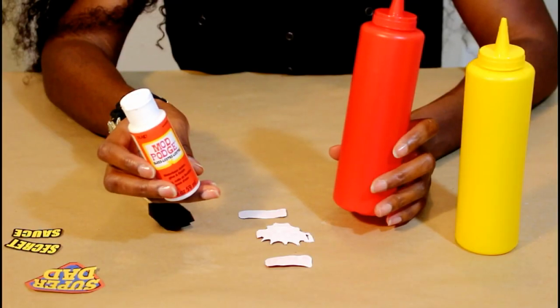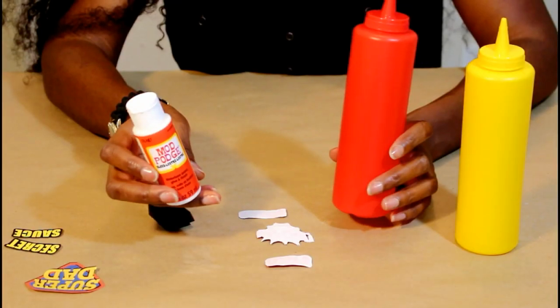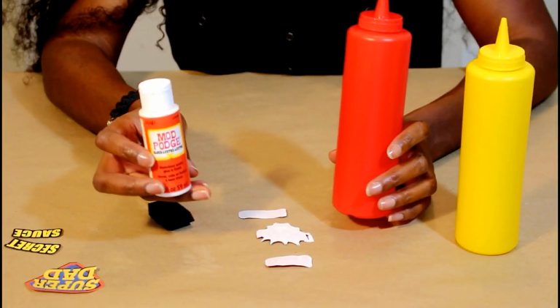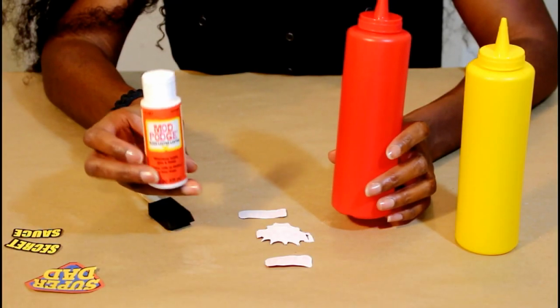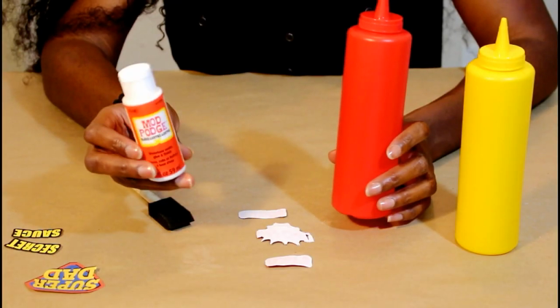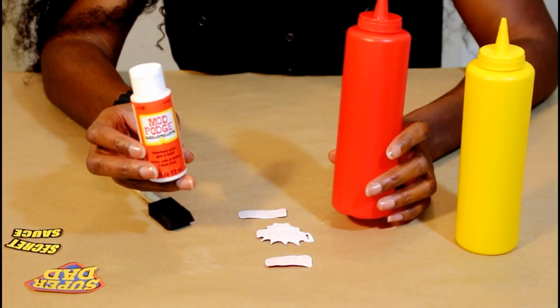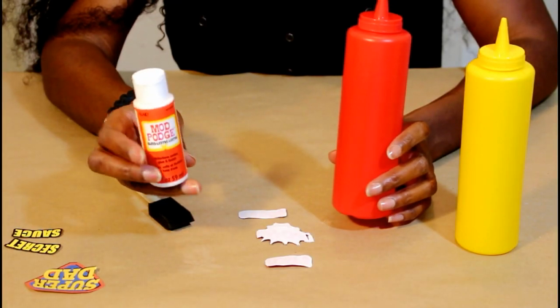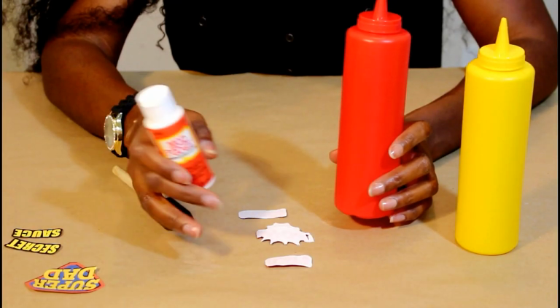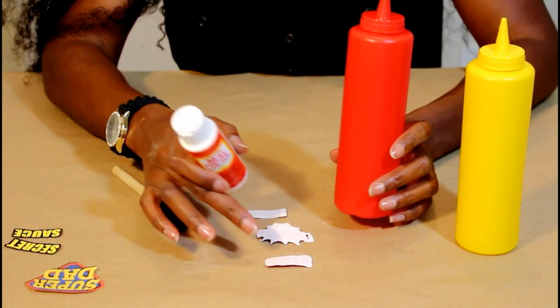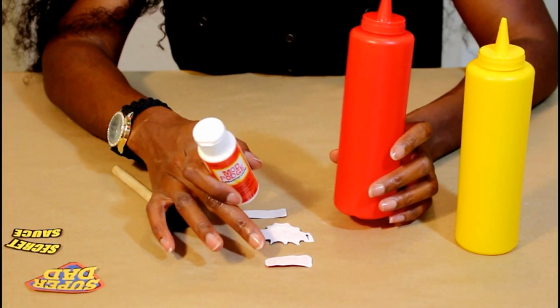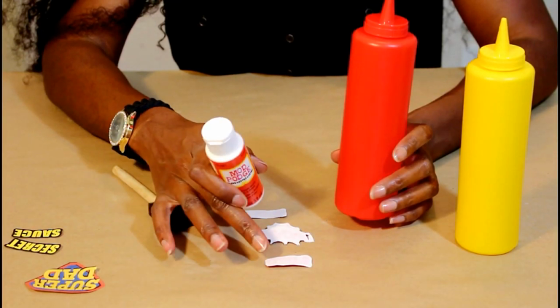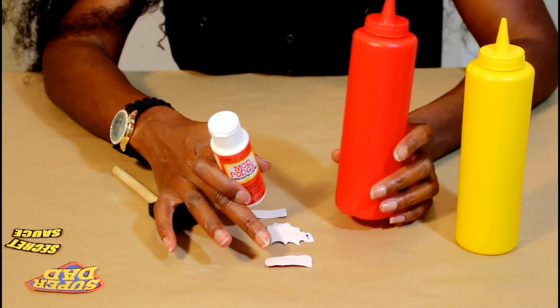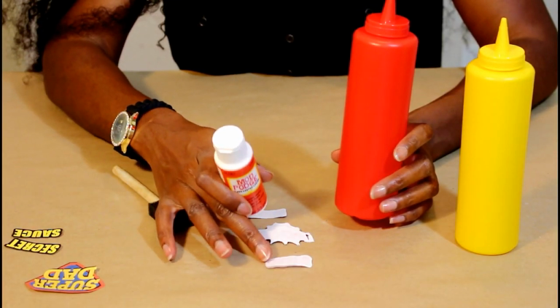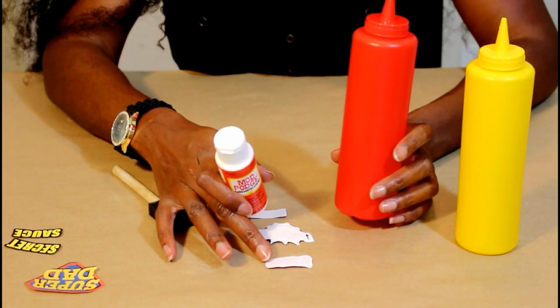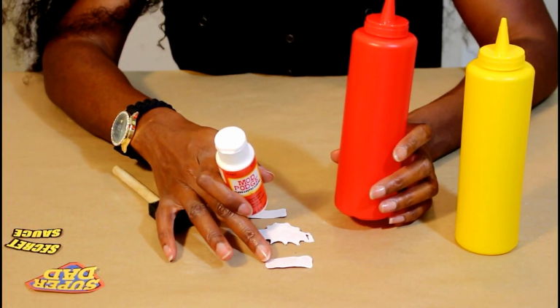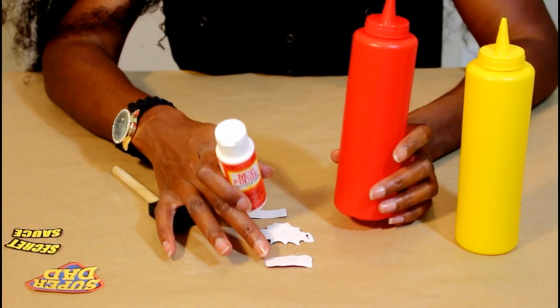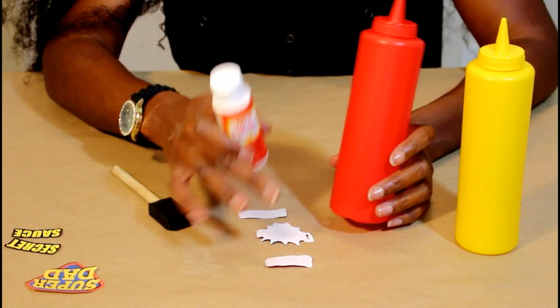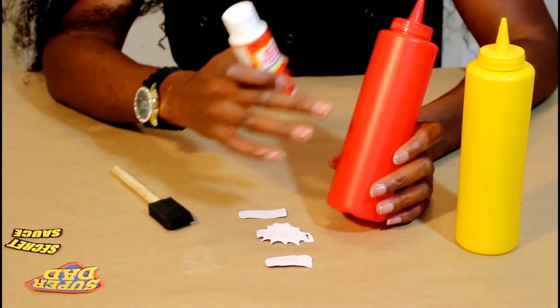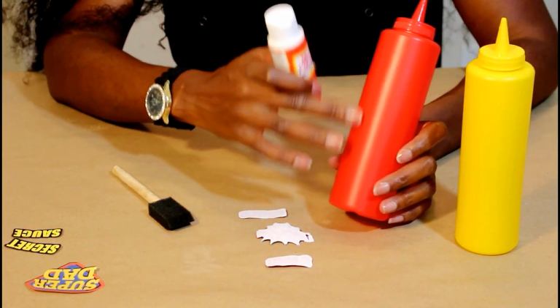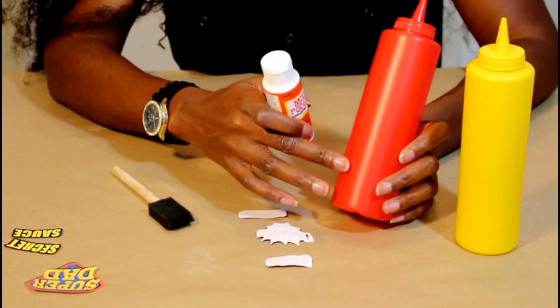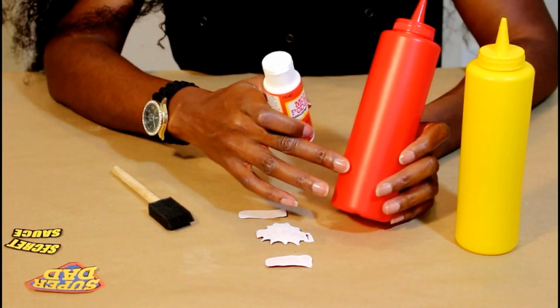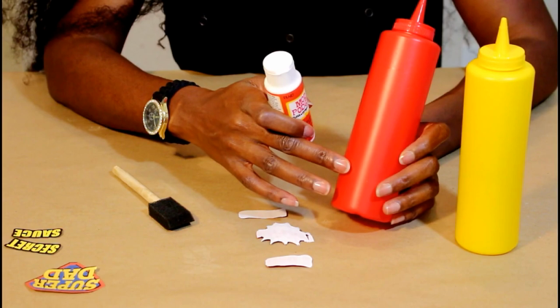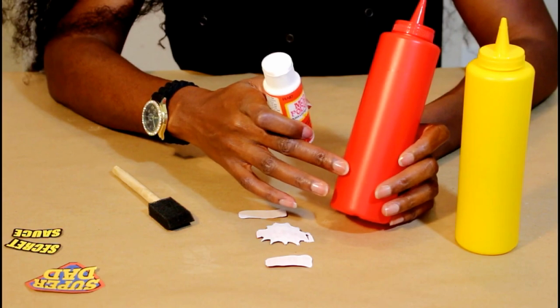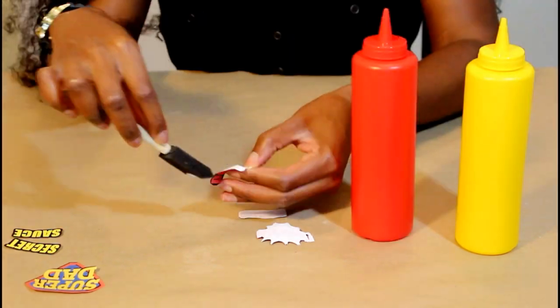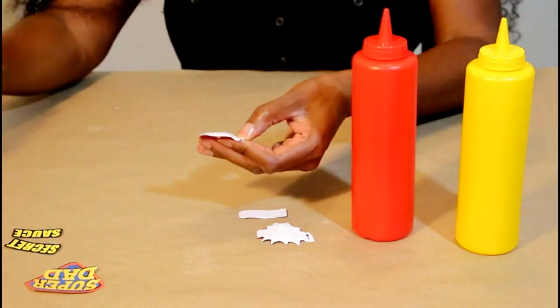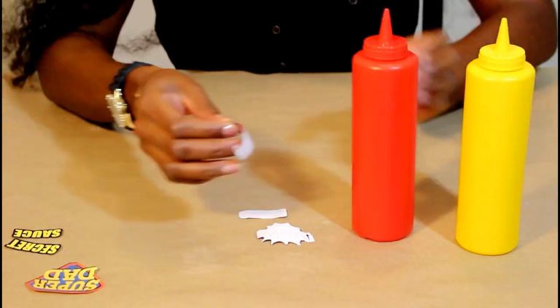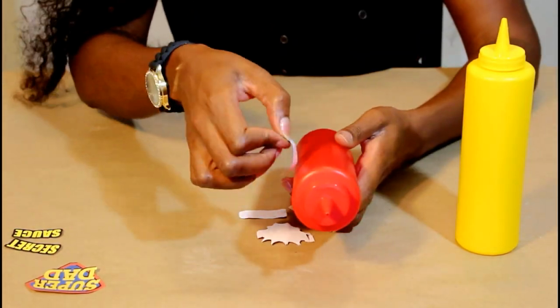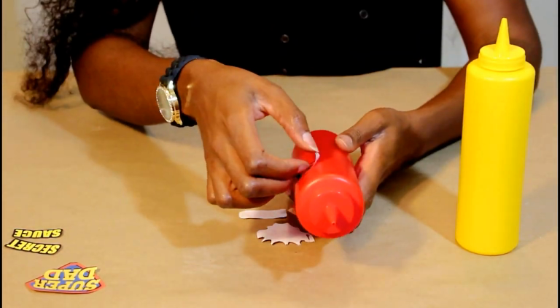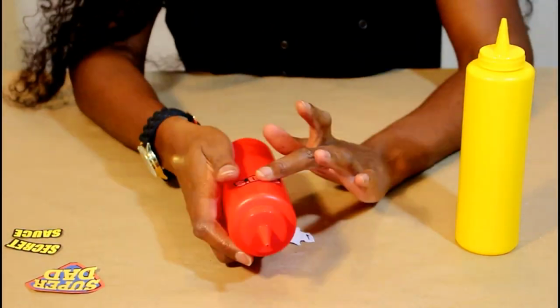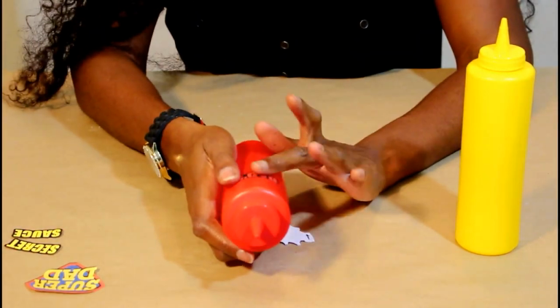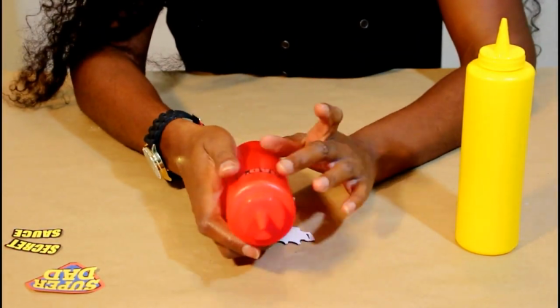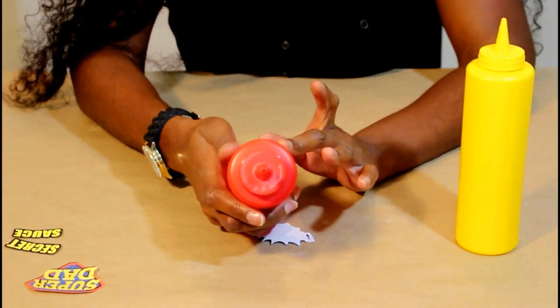So then you're going to take some Mod Podge and apply it to the back of your printouts and add it to the bottle.